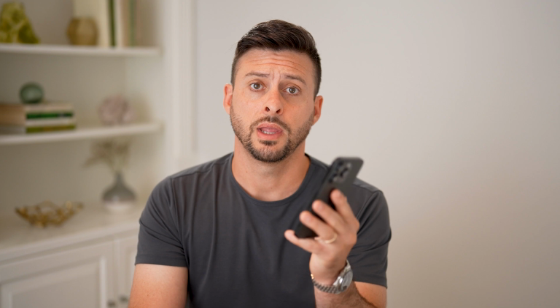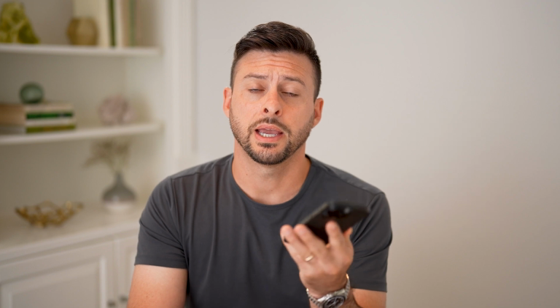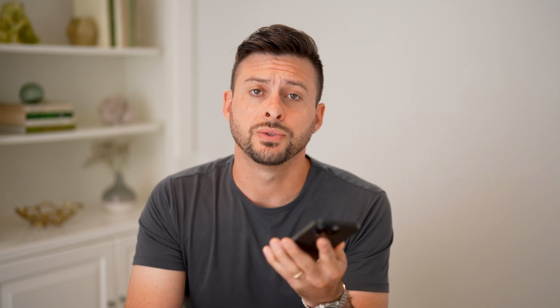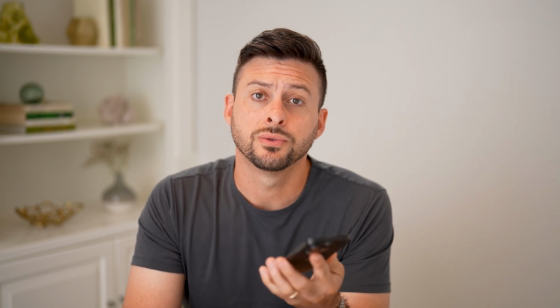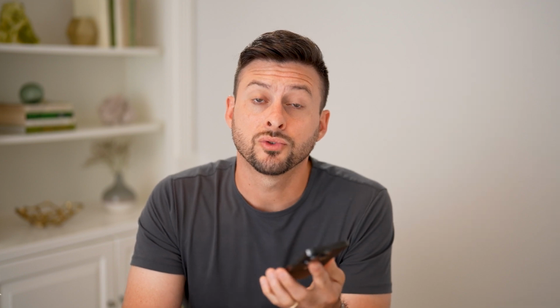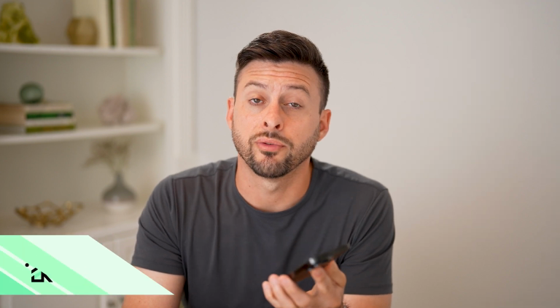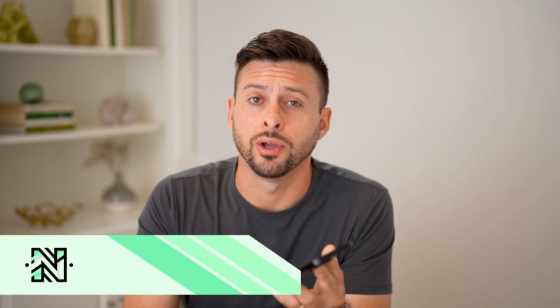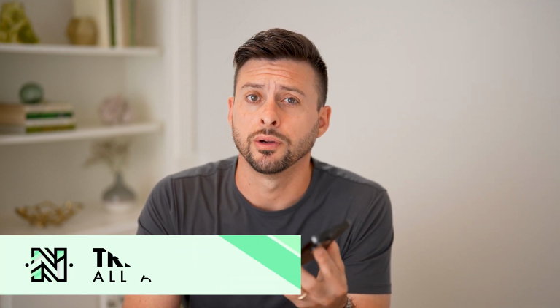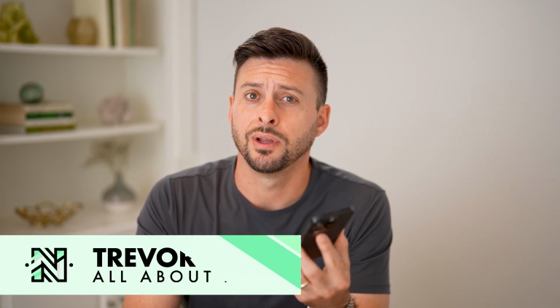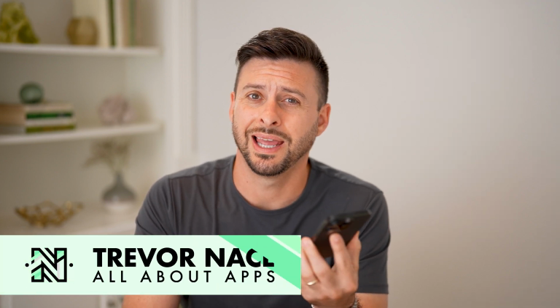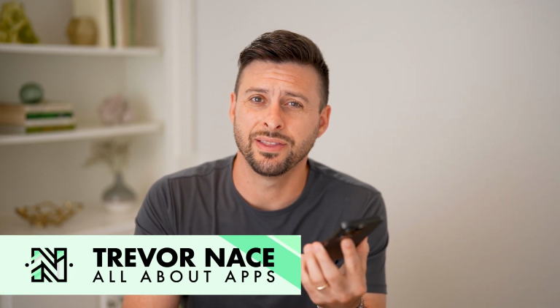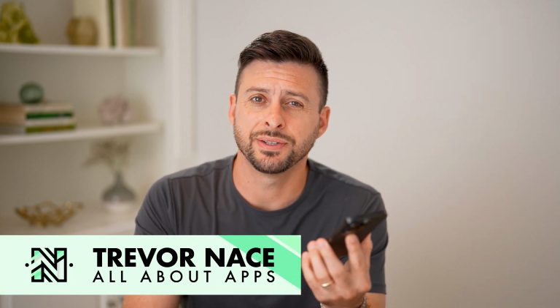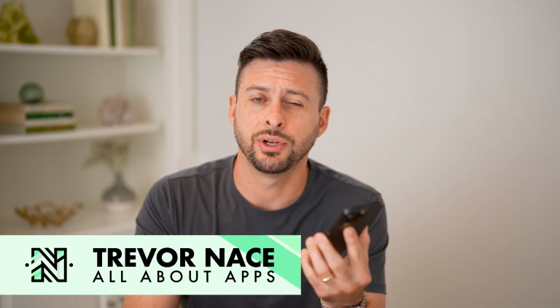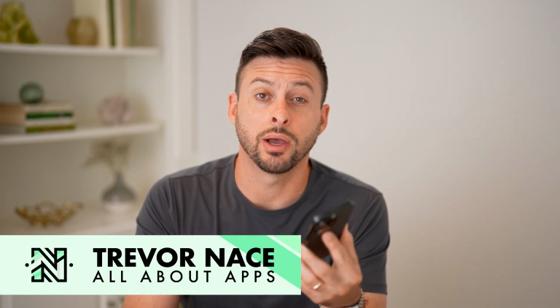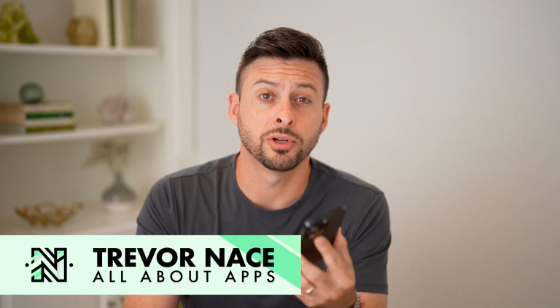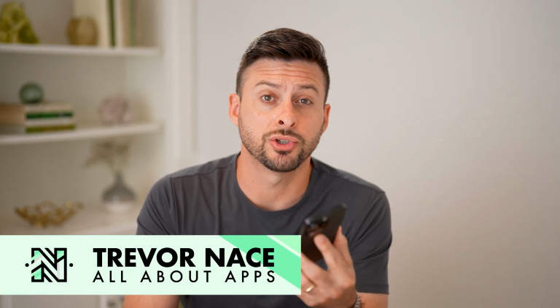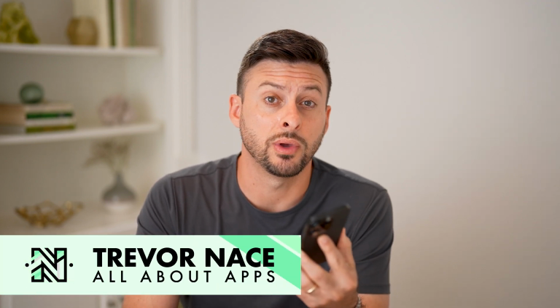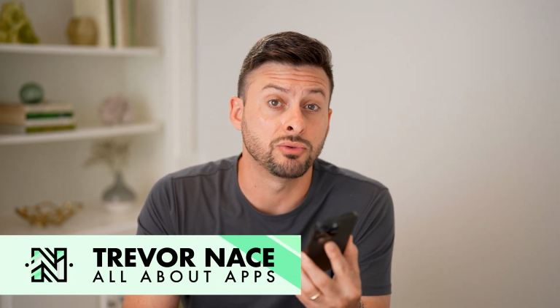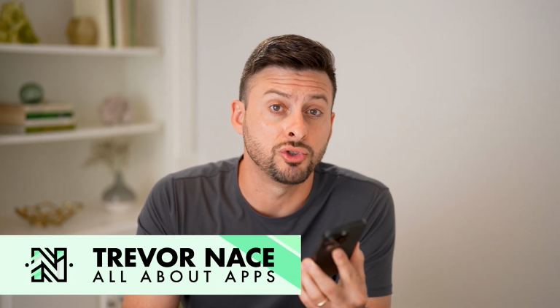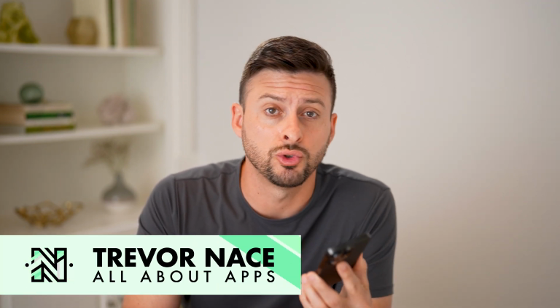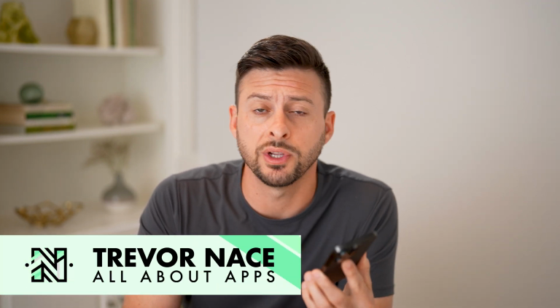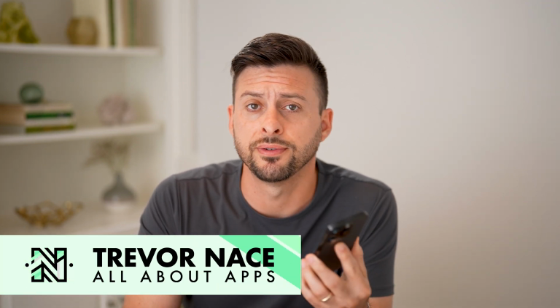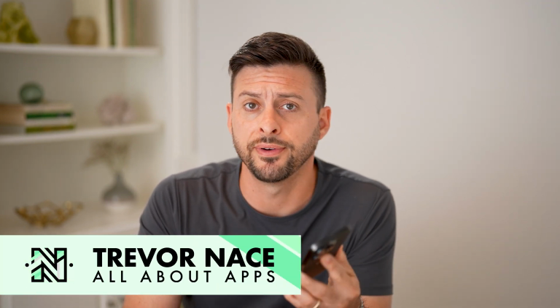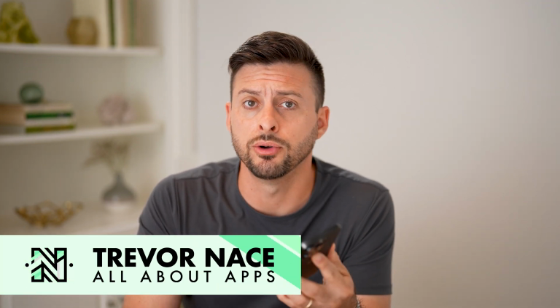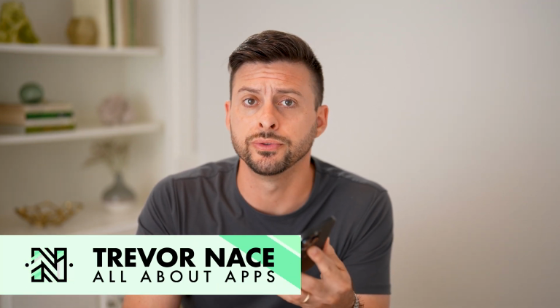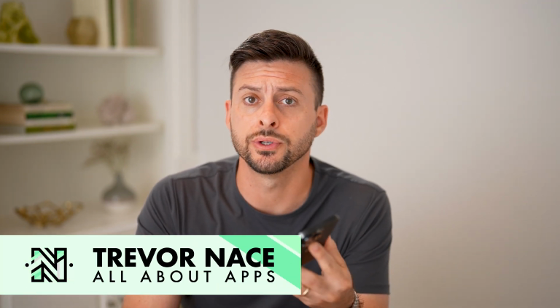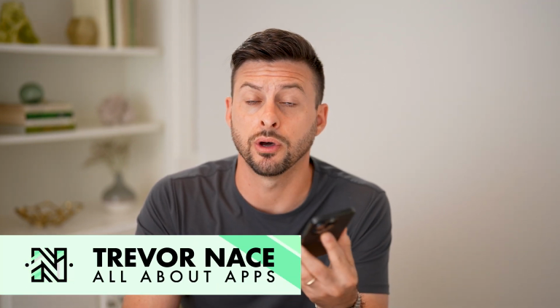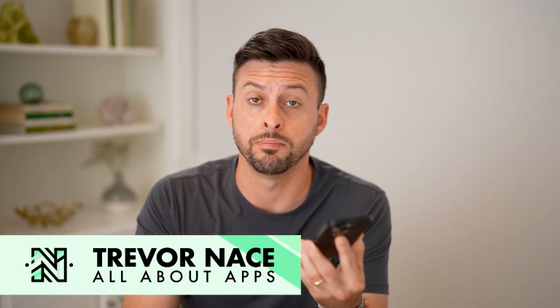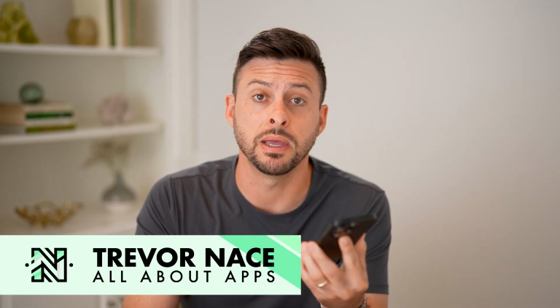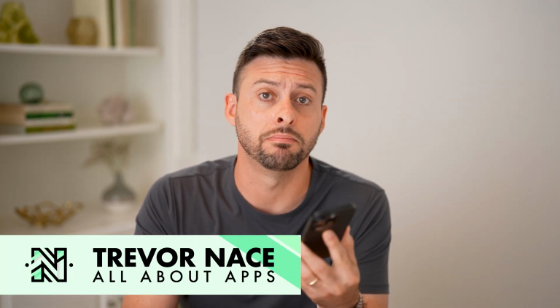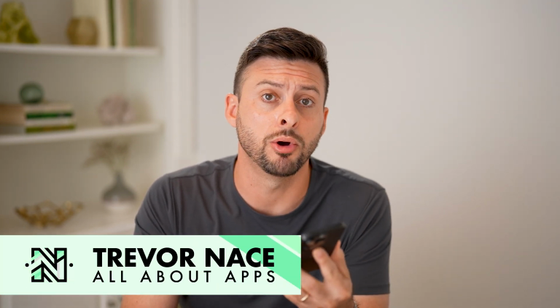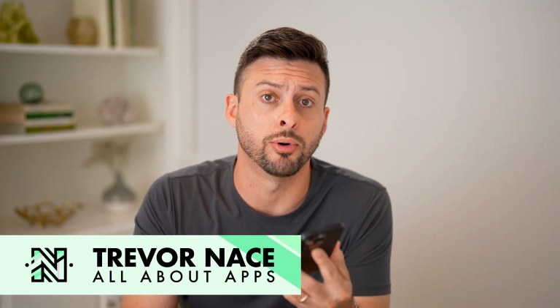Hey guys, Trevor here. In this video, I'm going to show you how to switch phones on Mint Mobile.